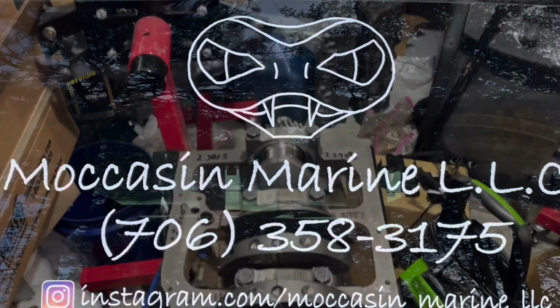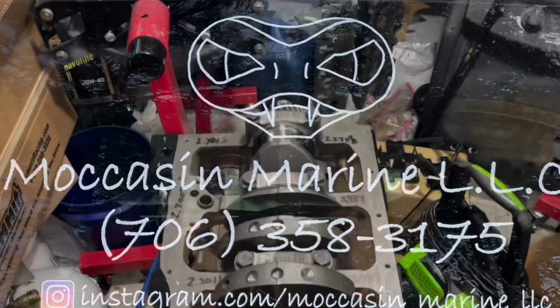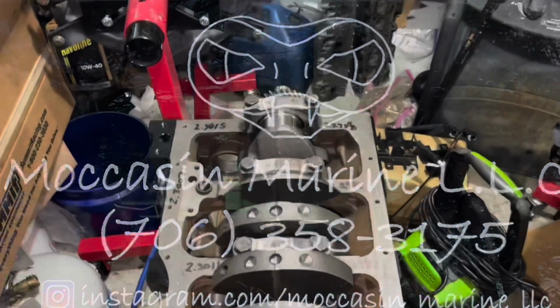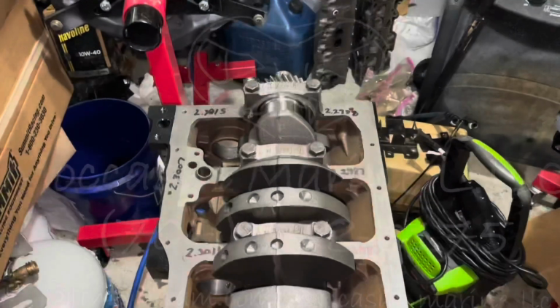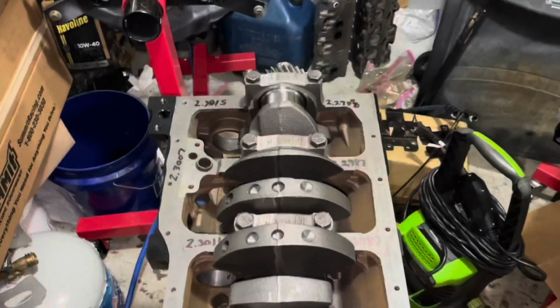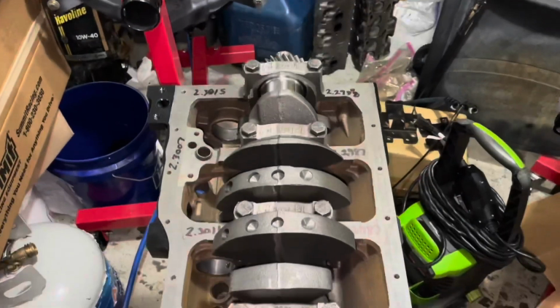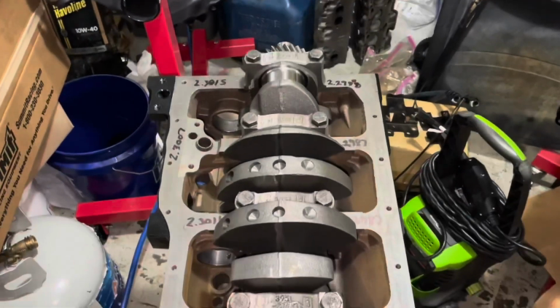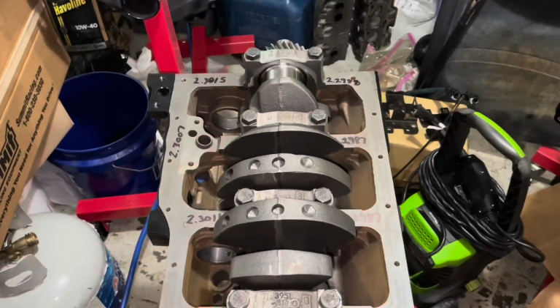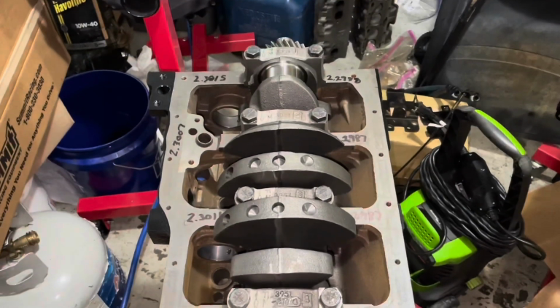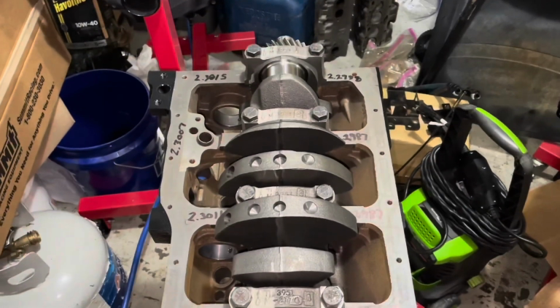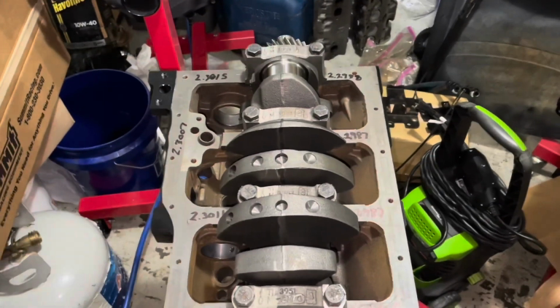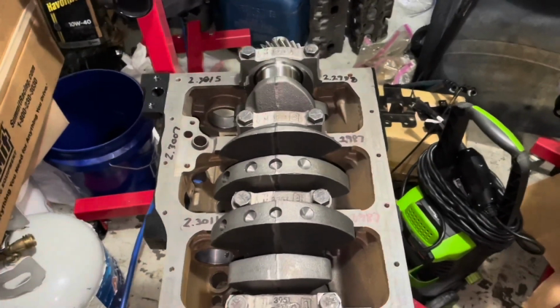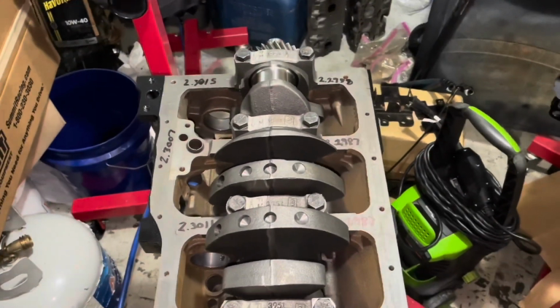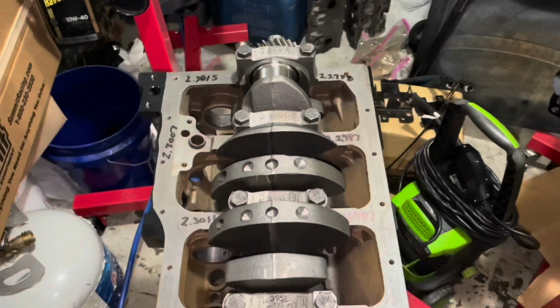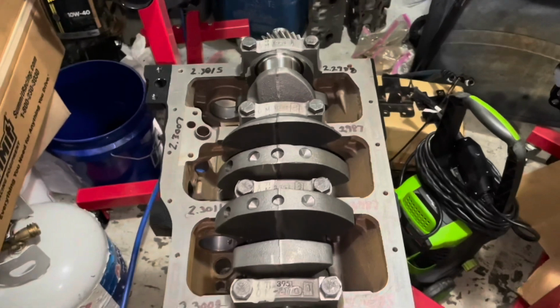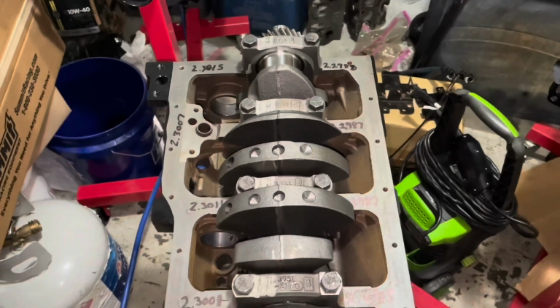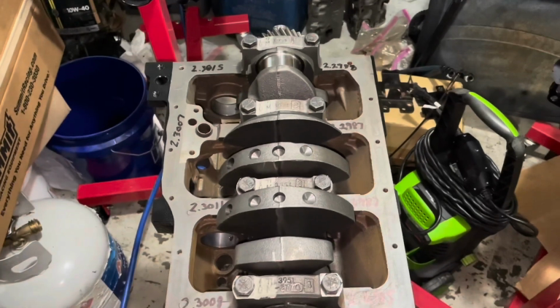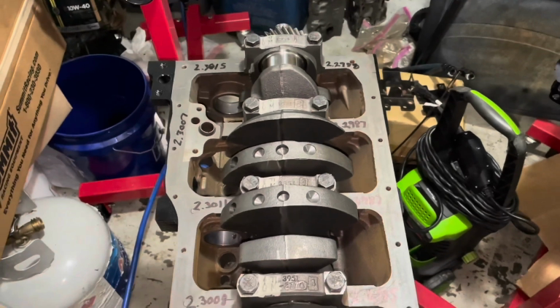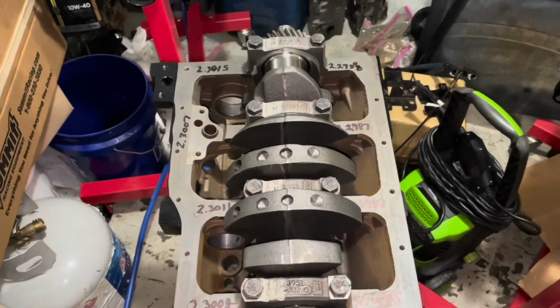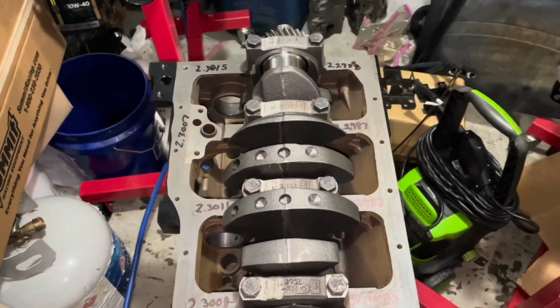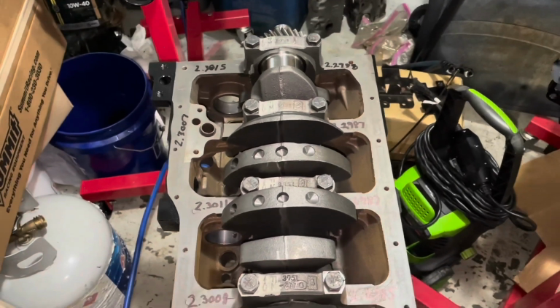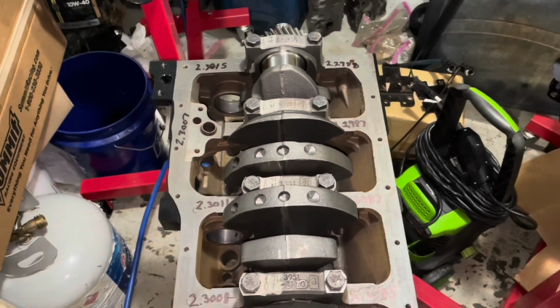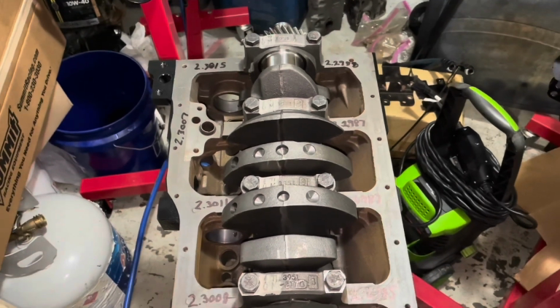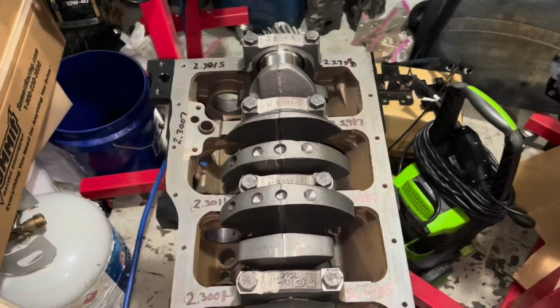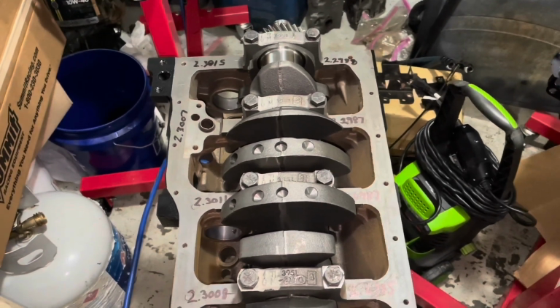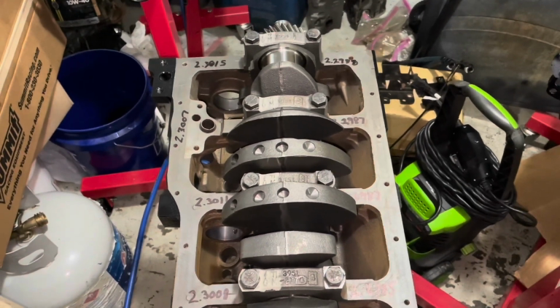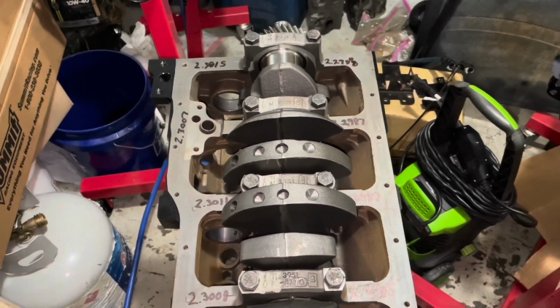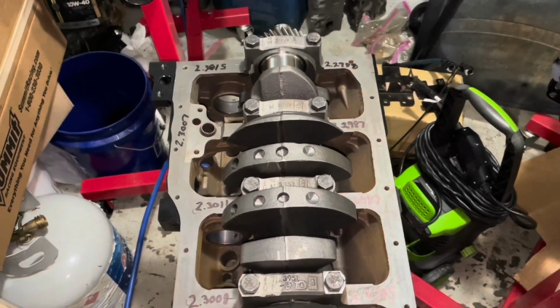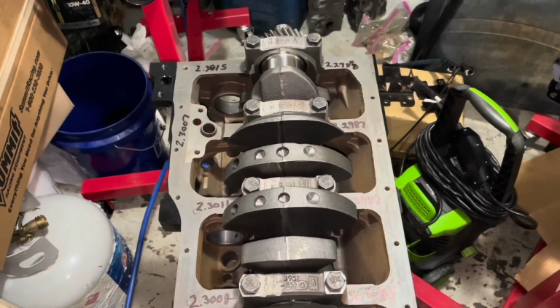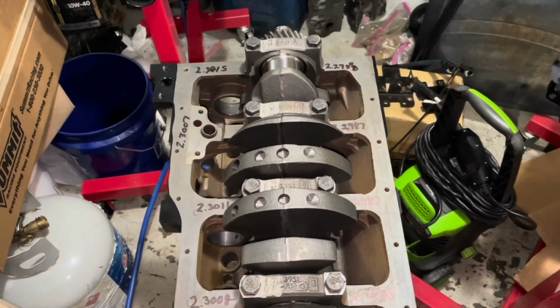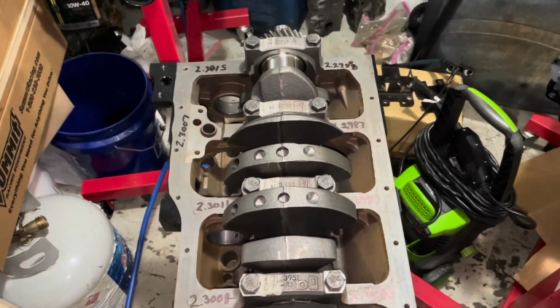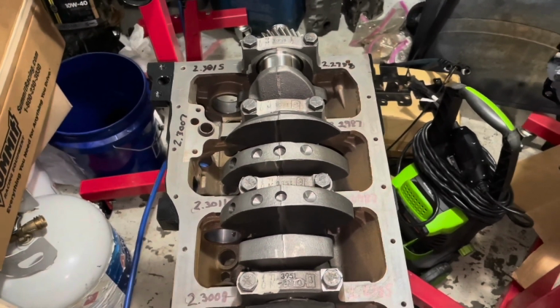Welcome to the Moxa Marine YouTube channel. In this video I am starting the rebuild of a 3.0 liter MerCruiser four-cylinder engine.